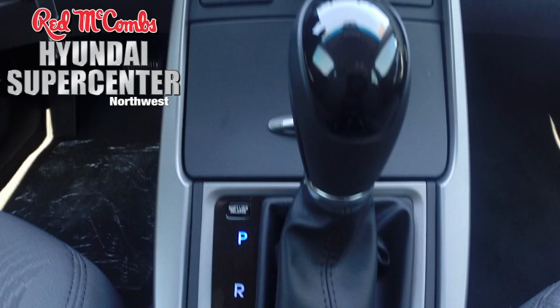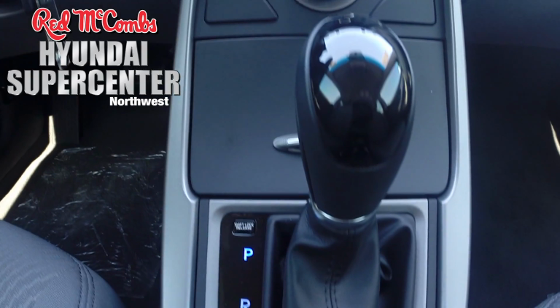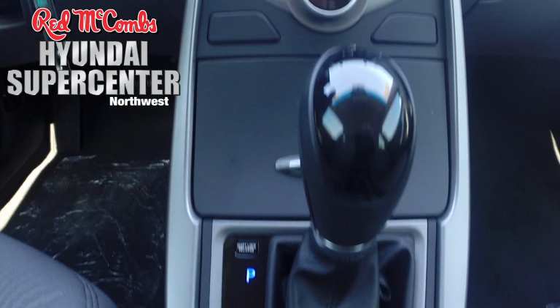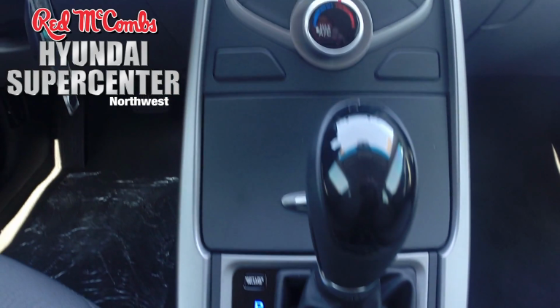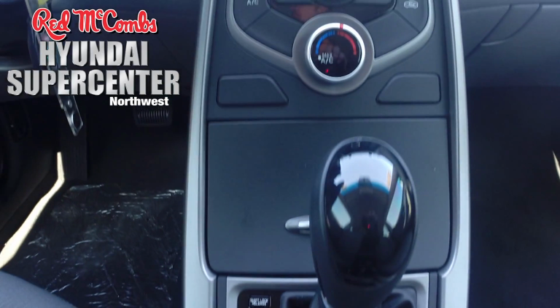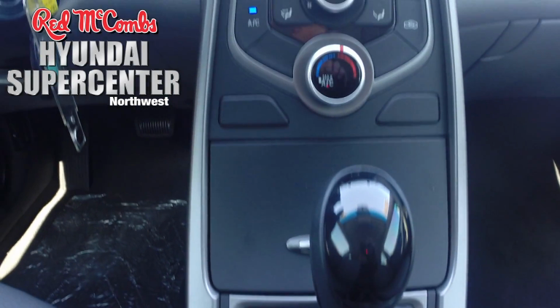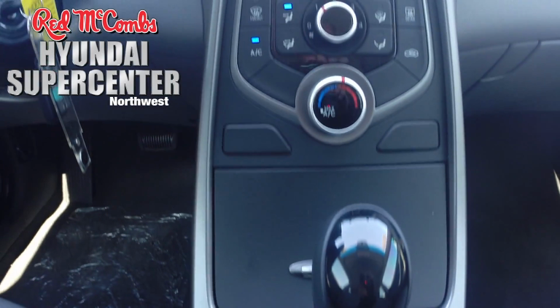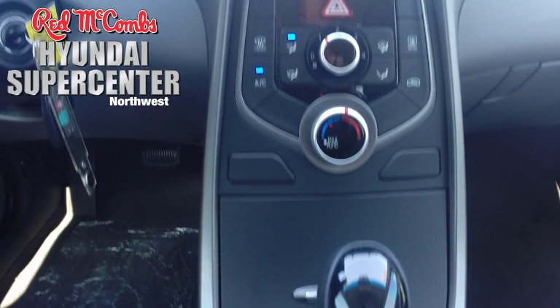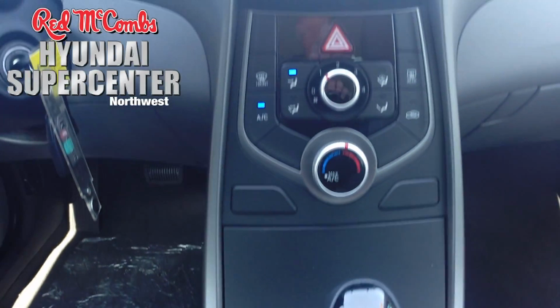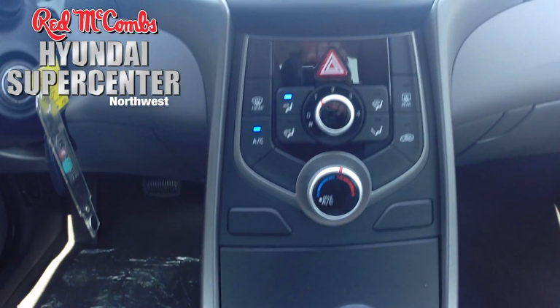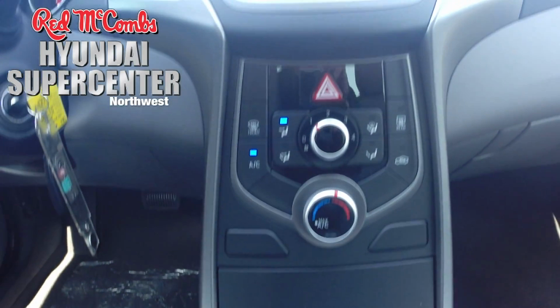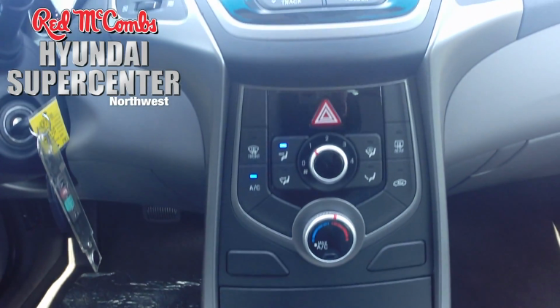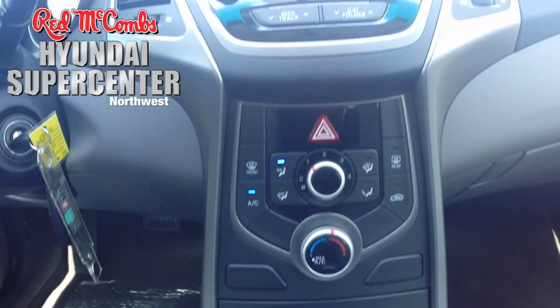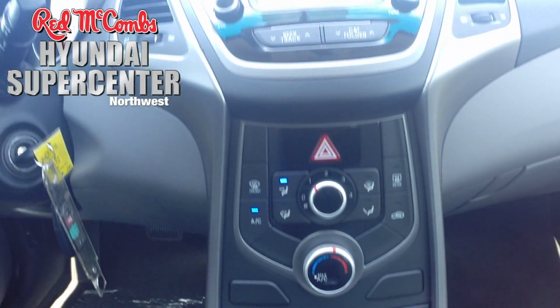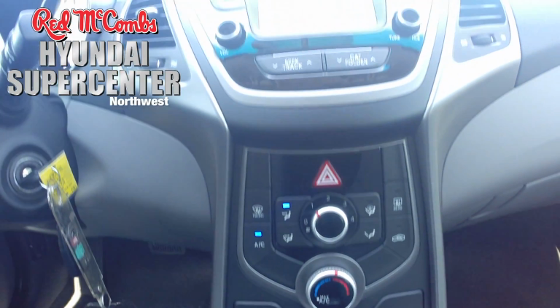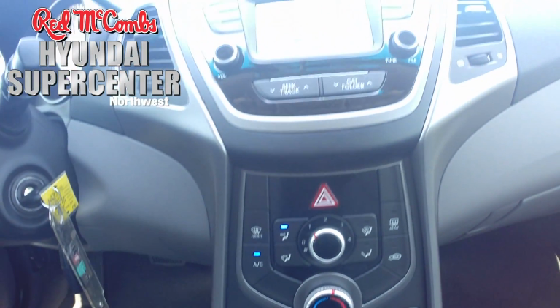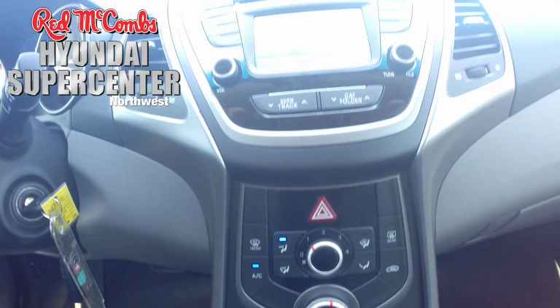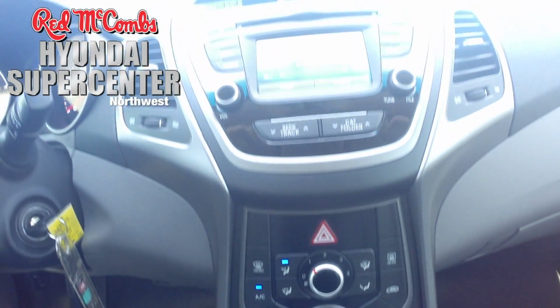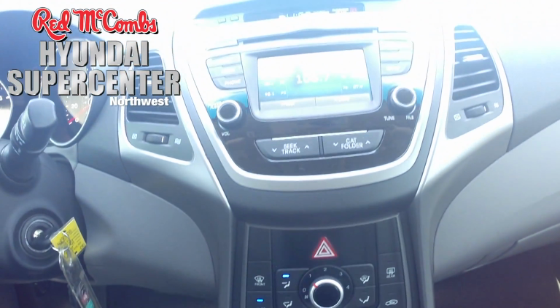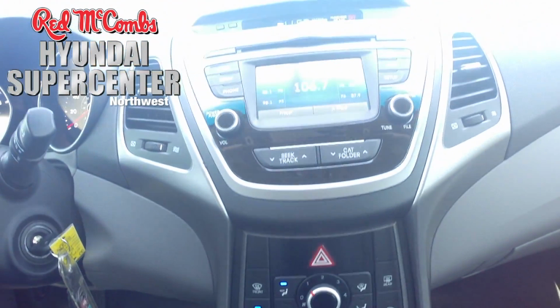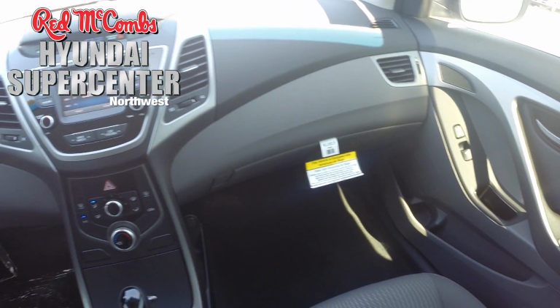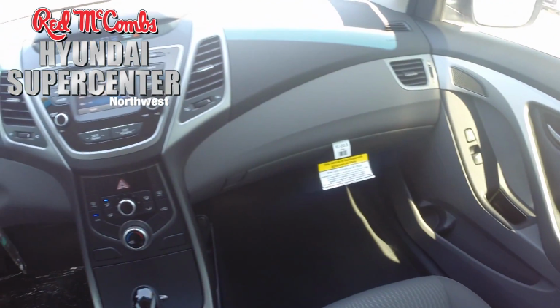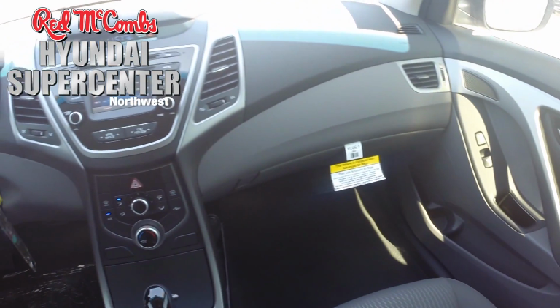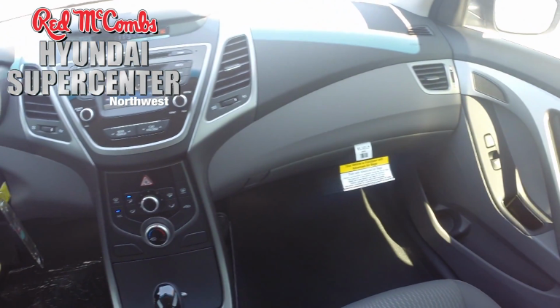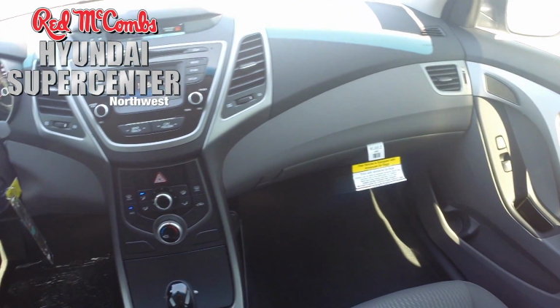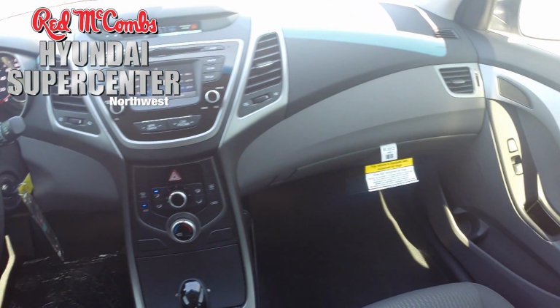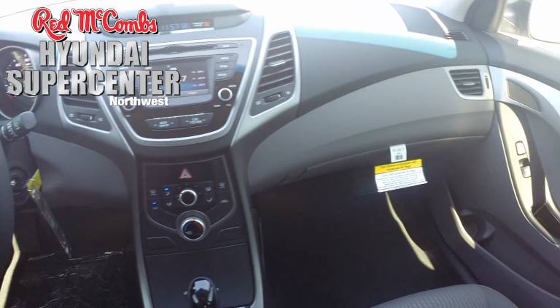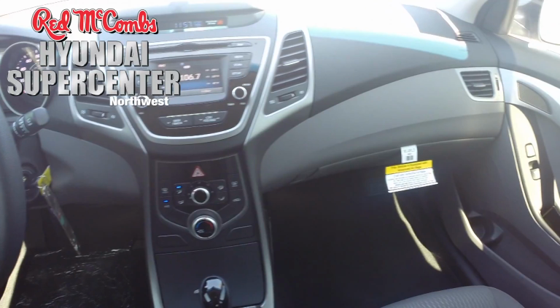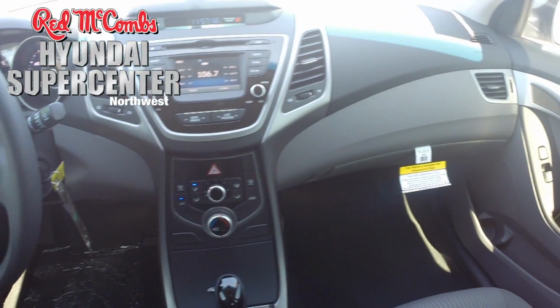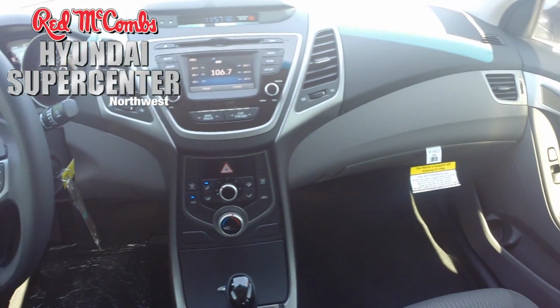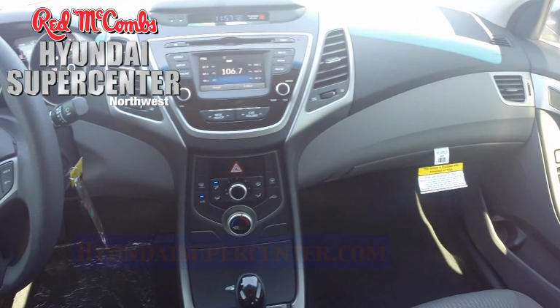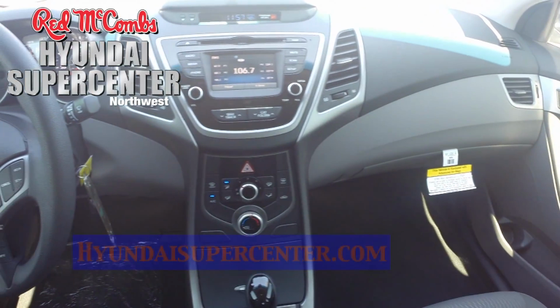It comes equipped with satellite radio, MP3, auxiliary input, power windows and locks, keyless entry, and much more.